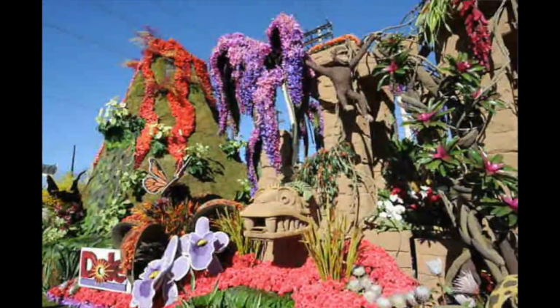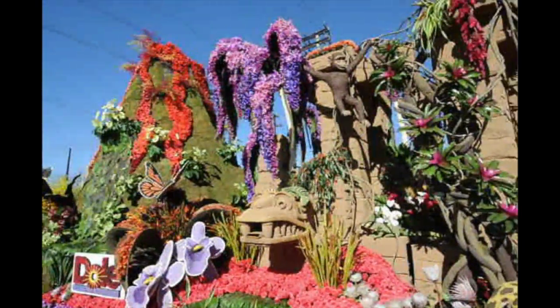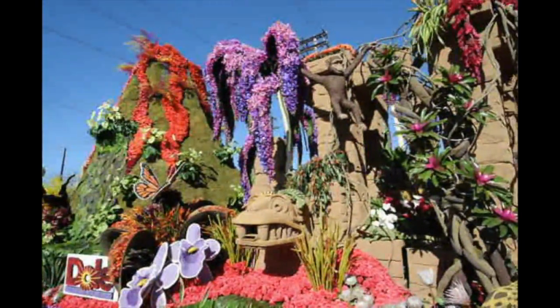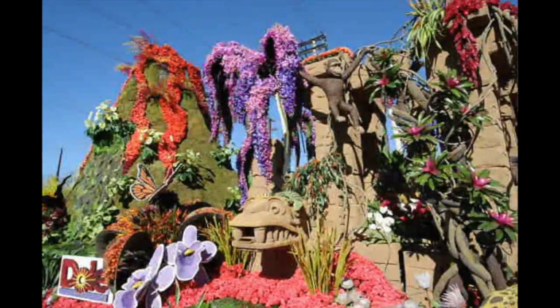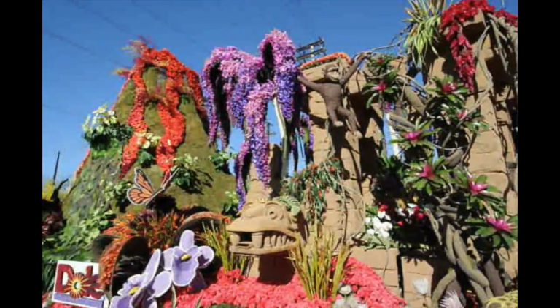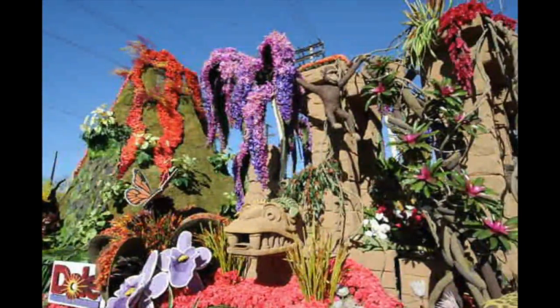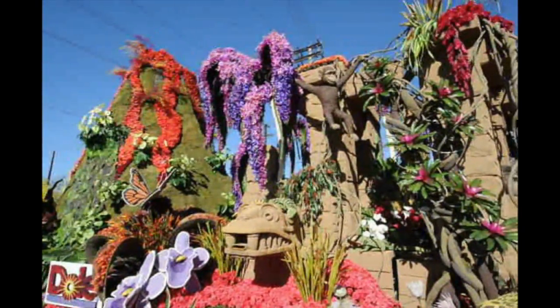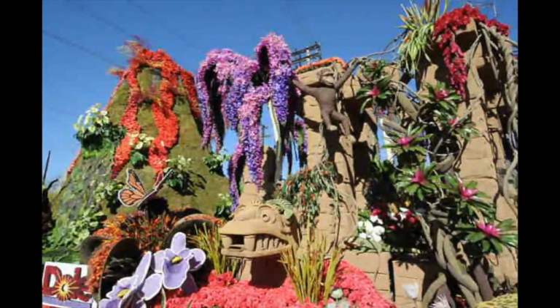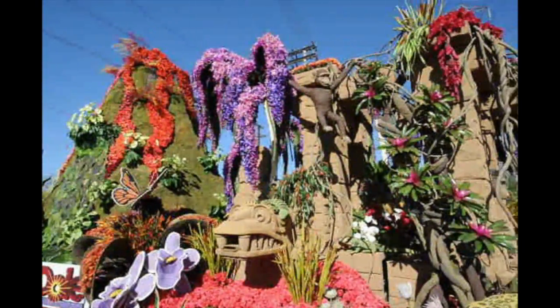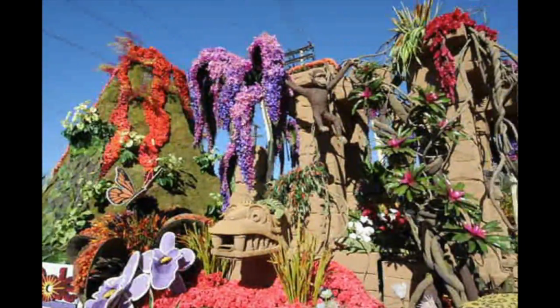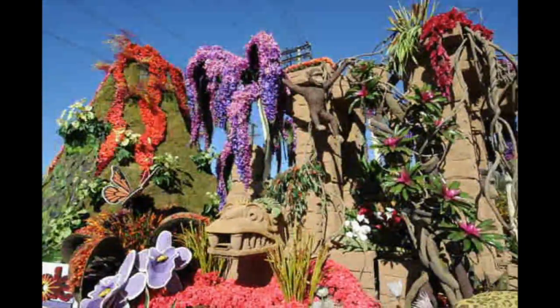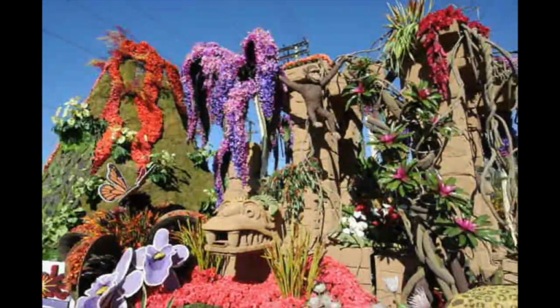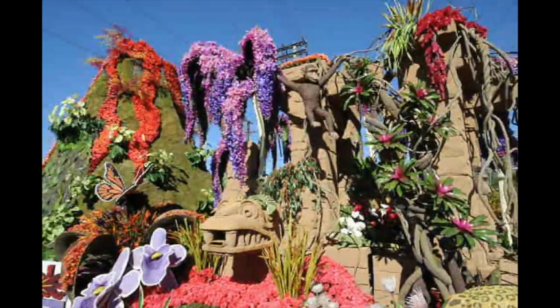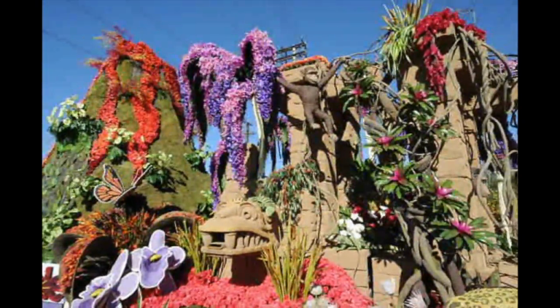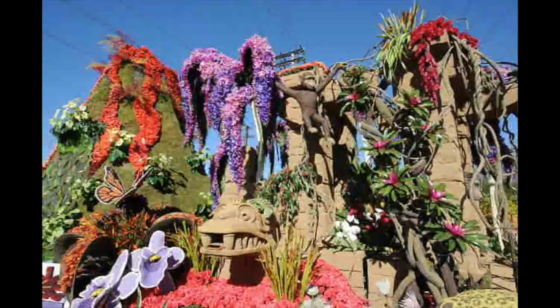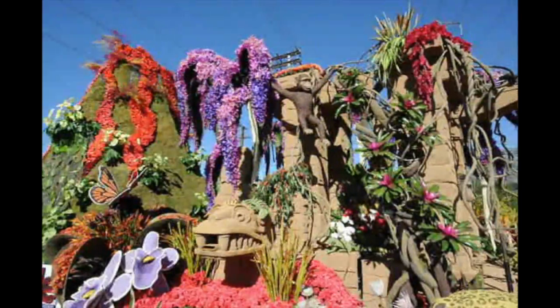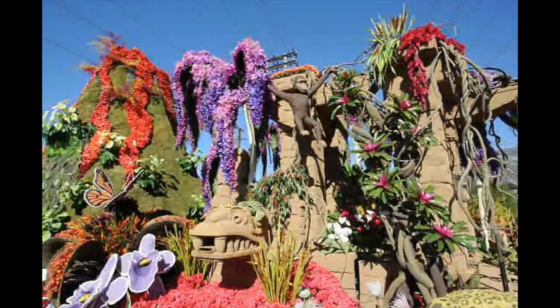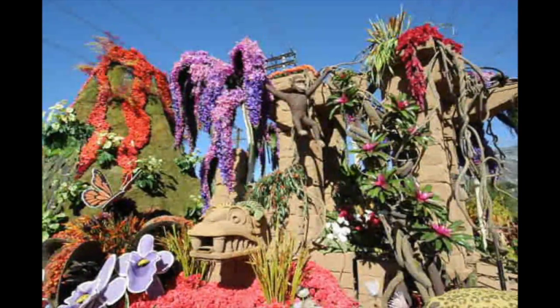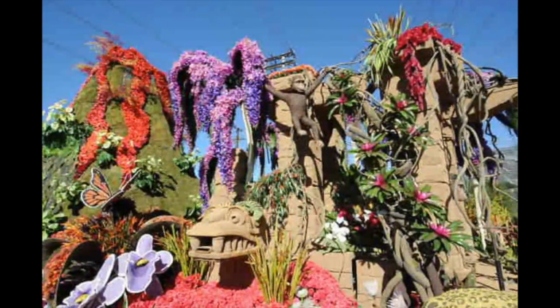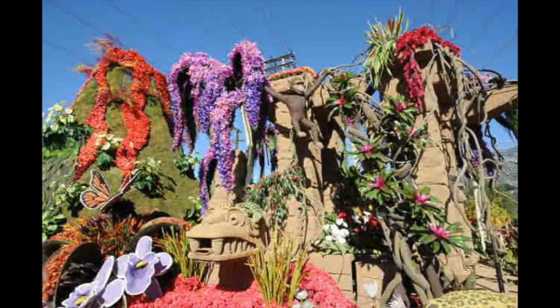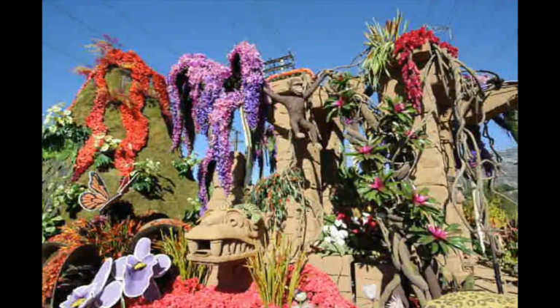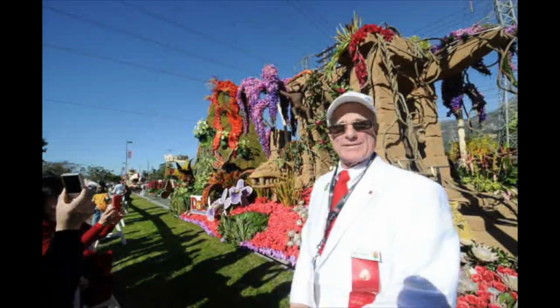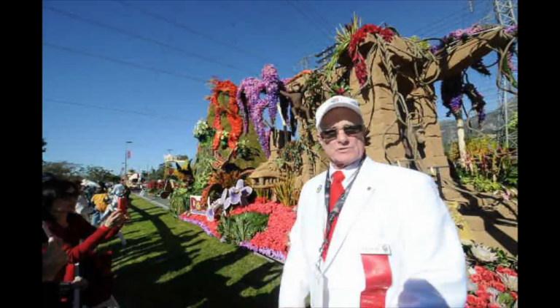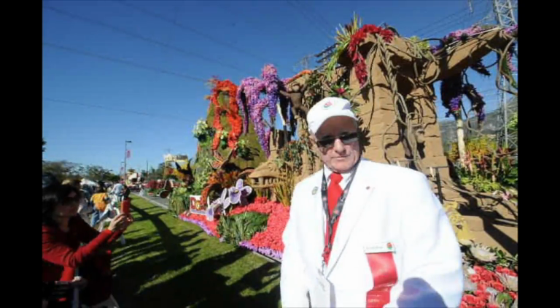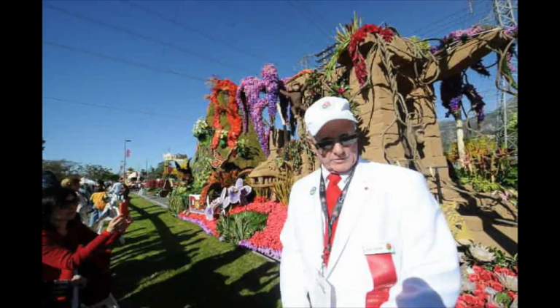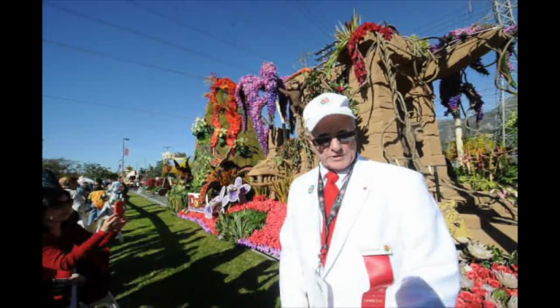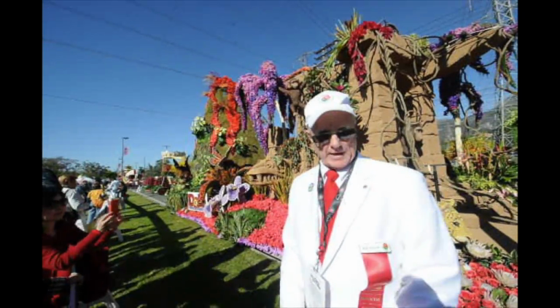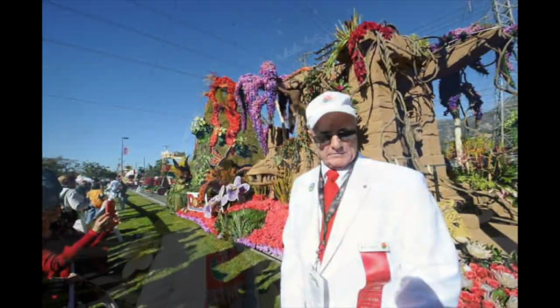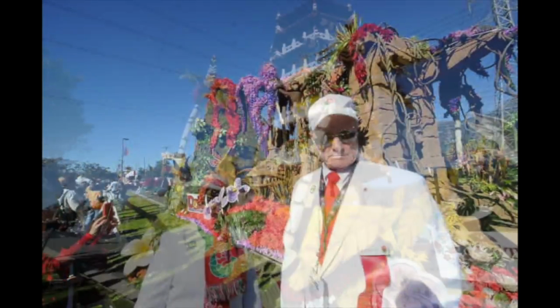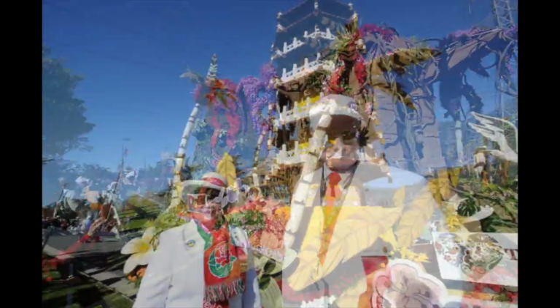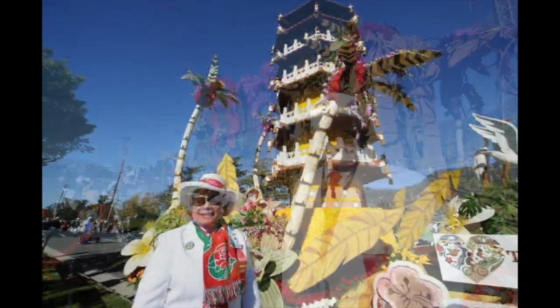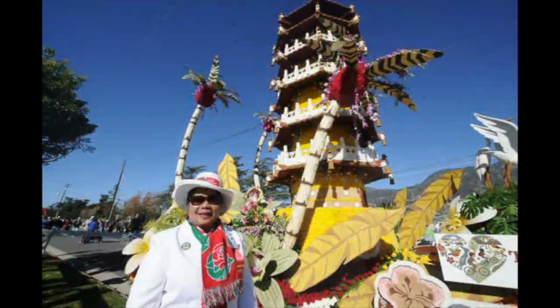The flowers up there on the float — the roses — there's about 8,000 of those to count.